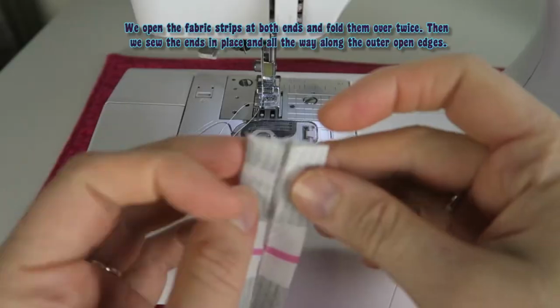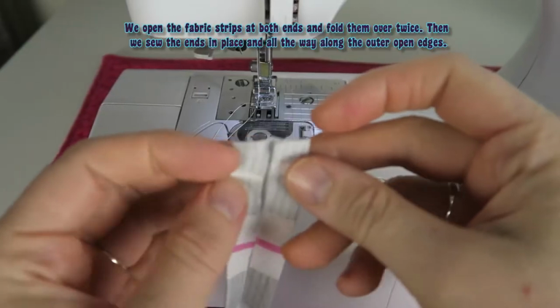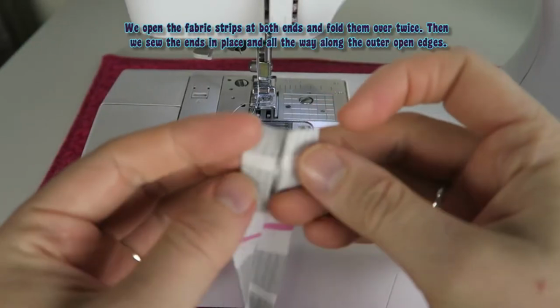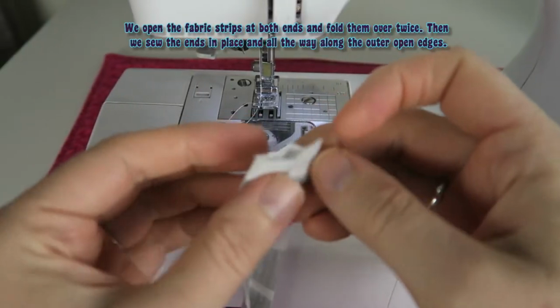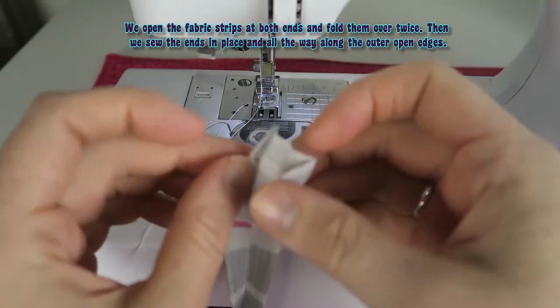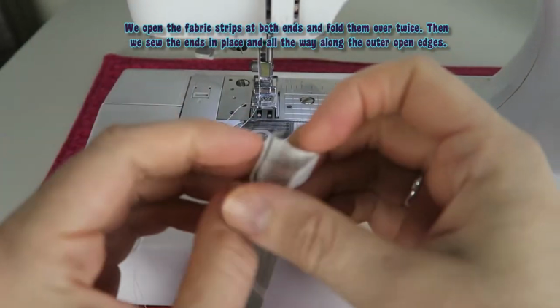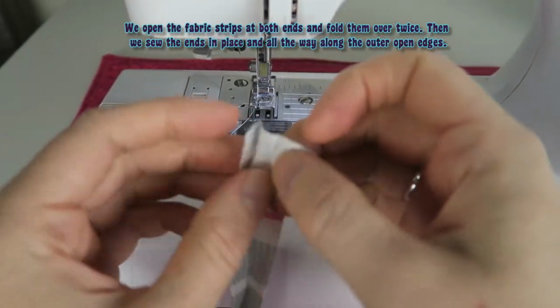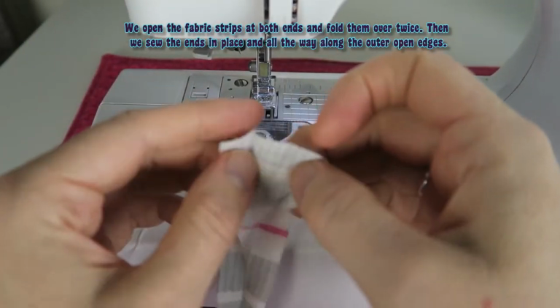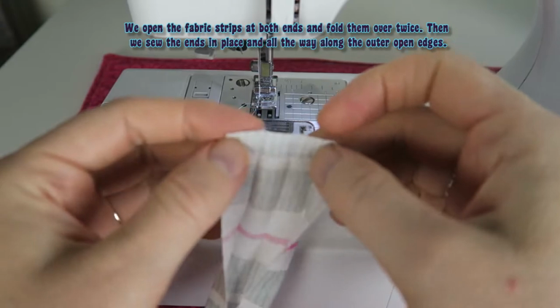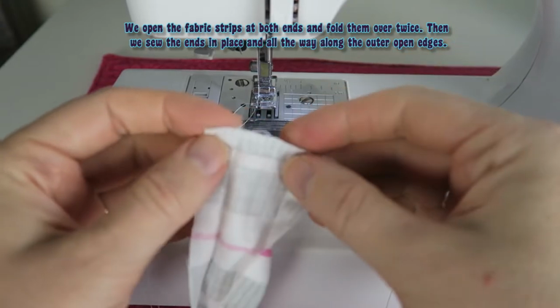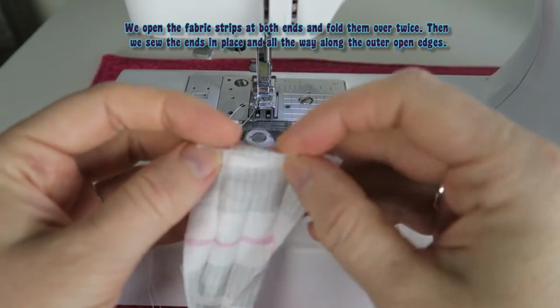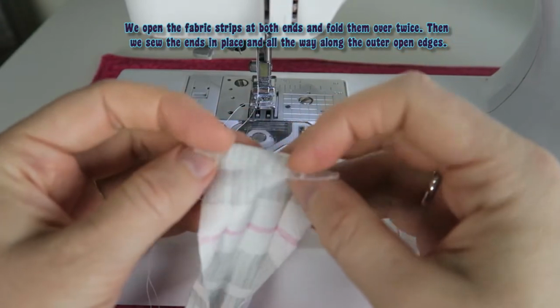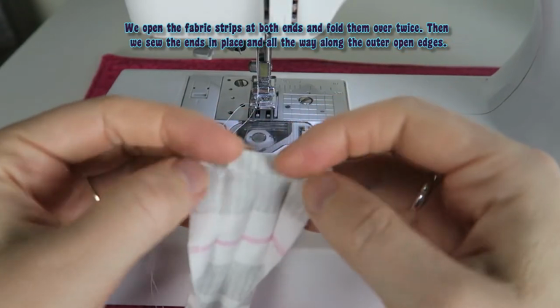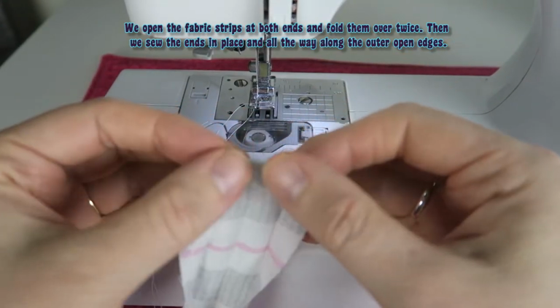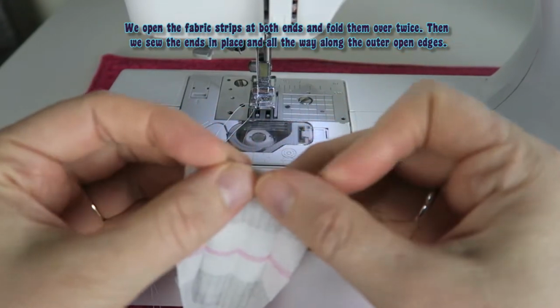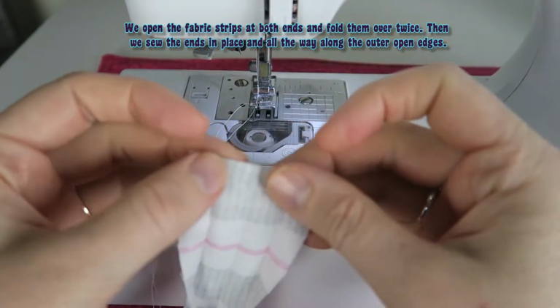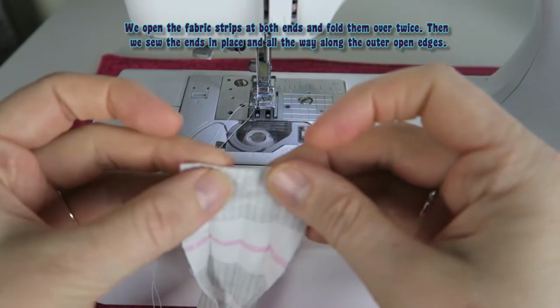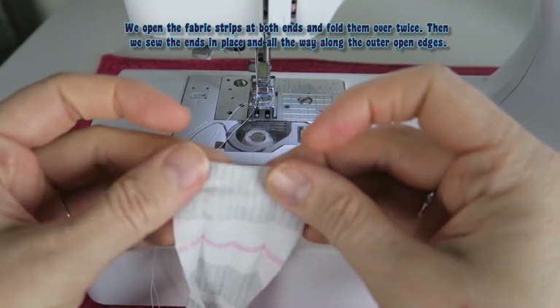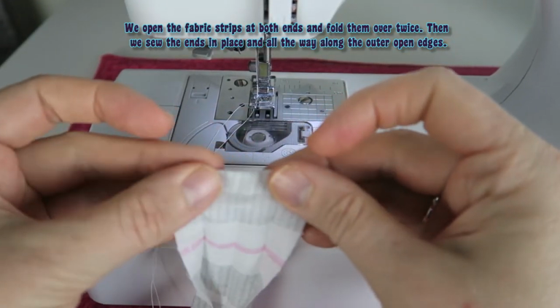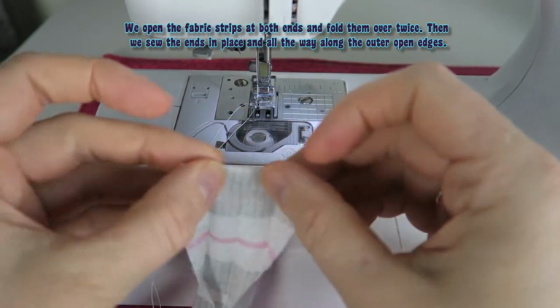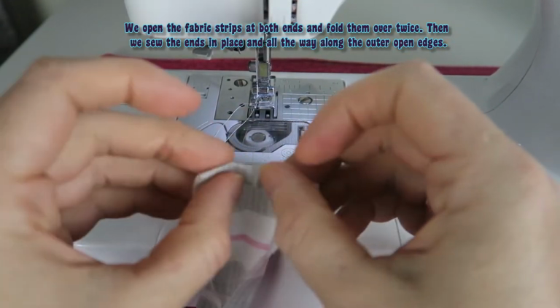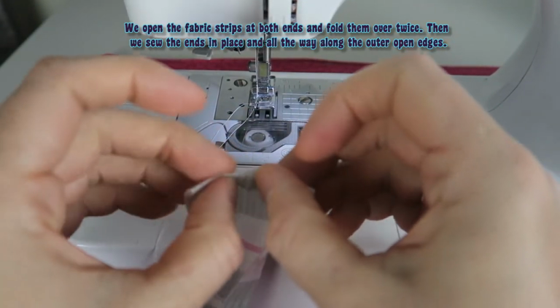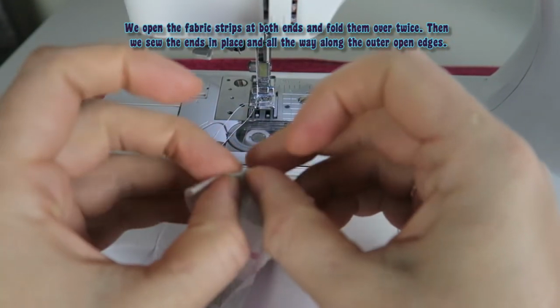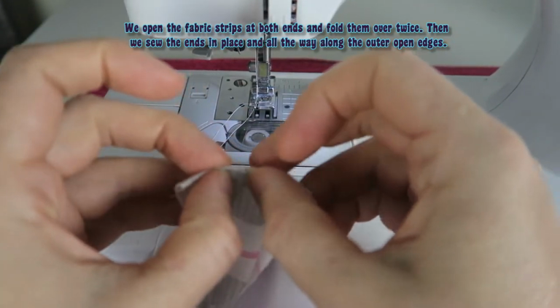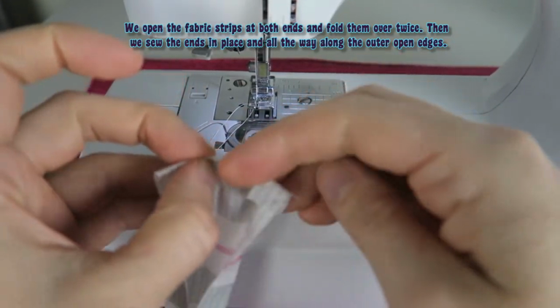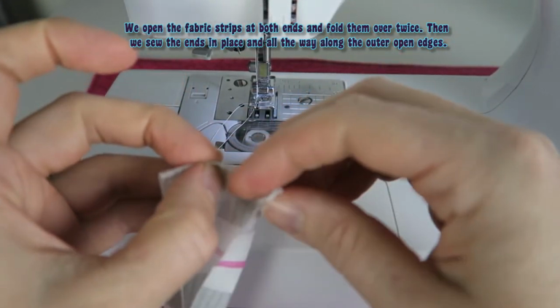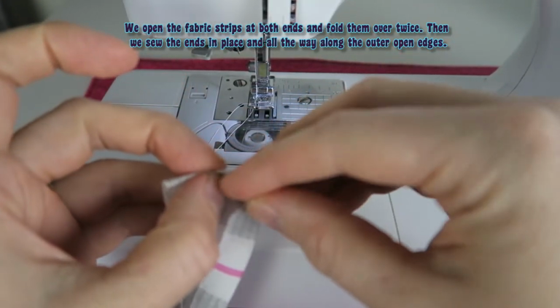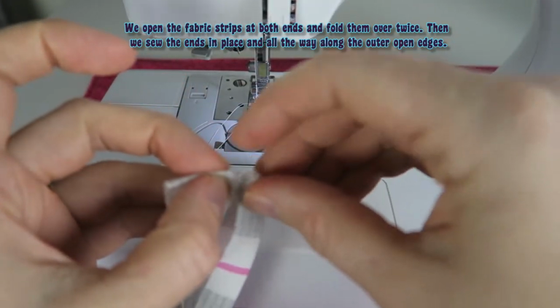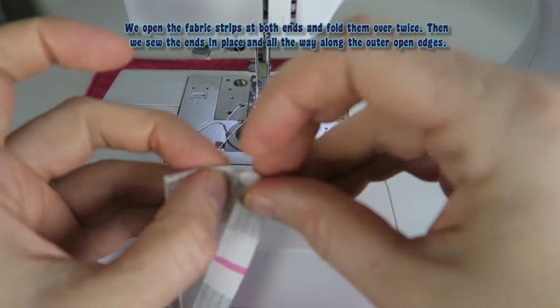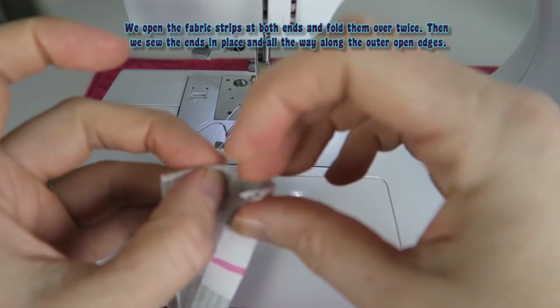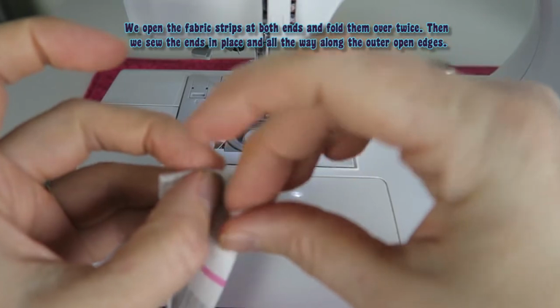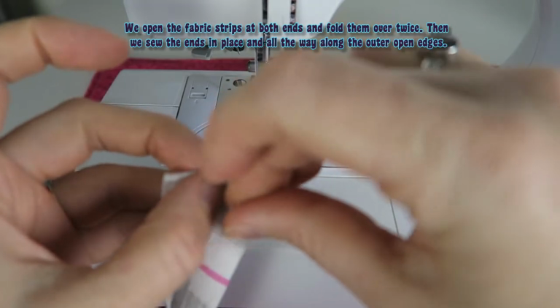We open the fabric strips at both ends and fold them over twice, then we sew the ends in place and all the way along the outer open edges.